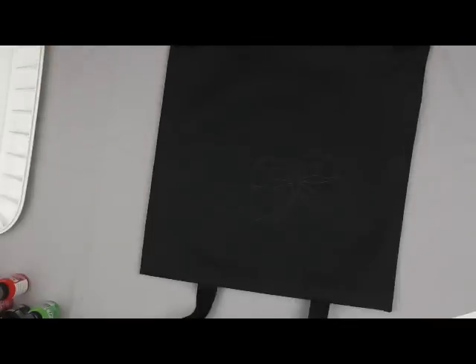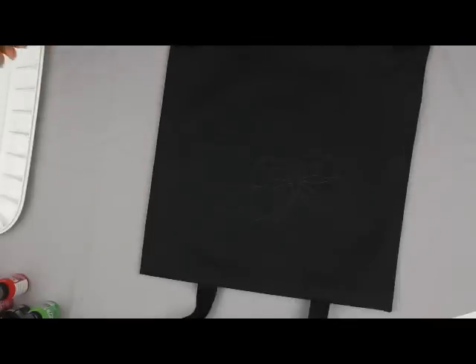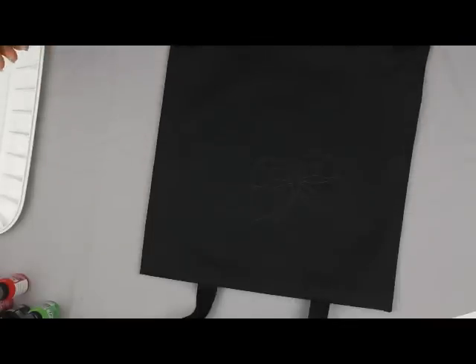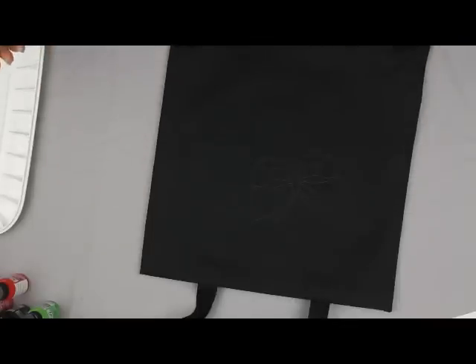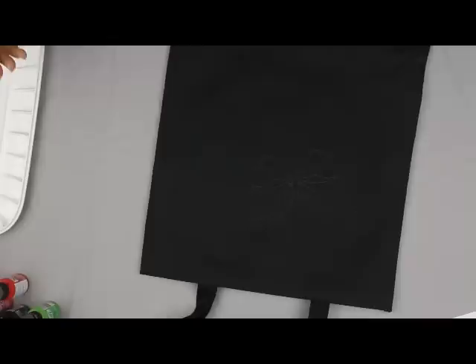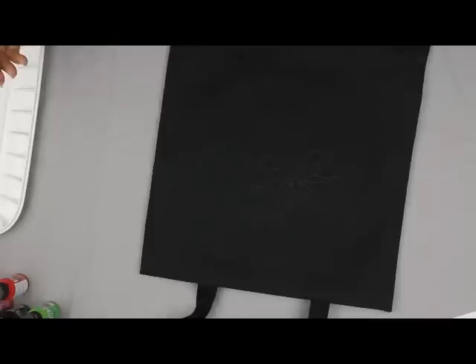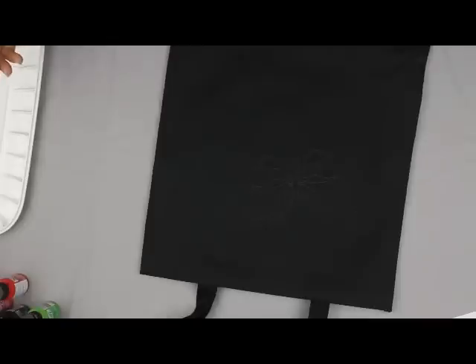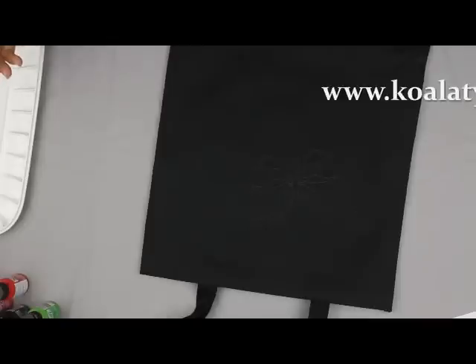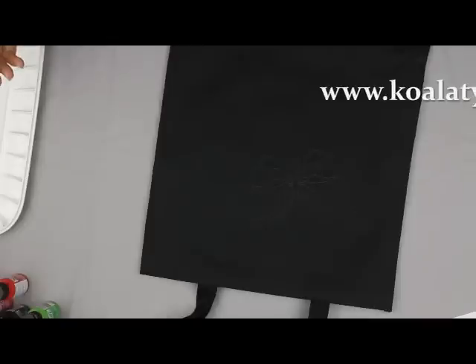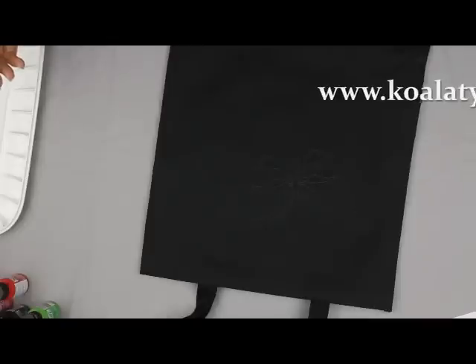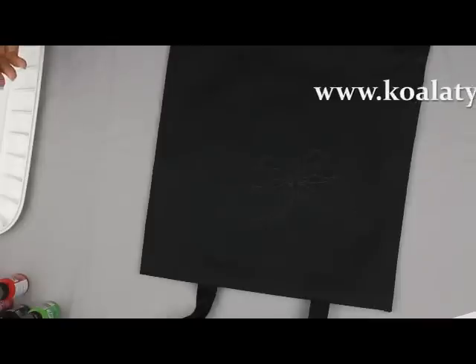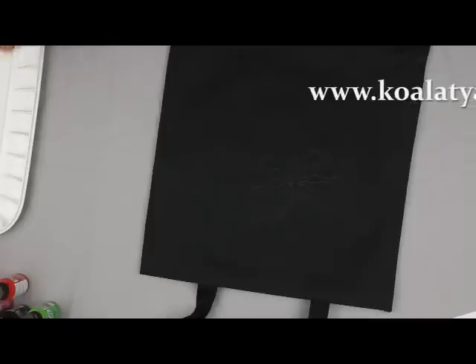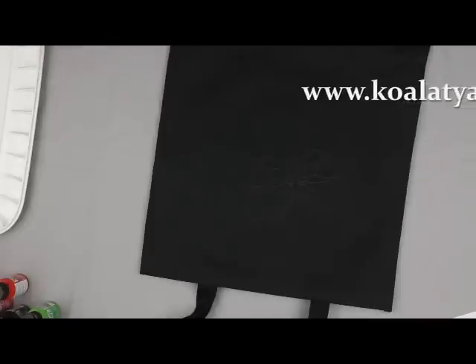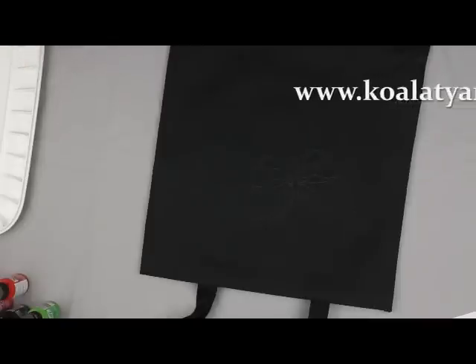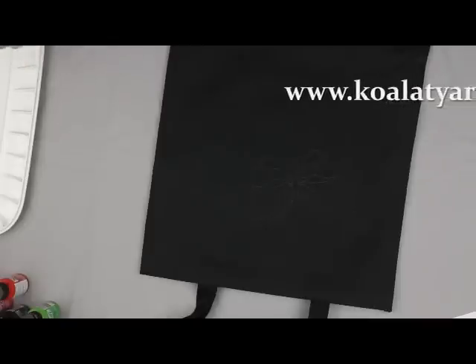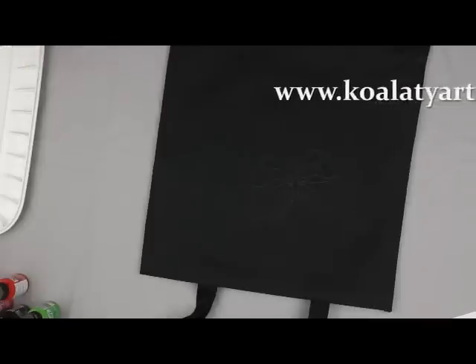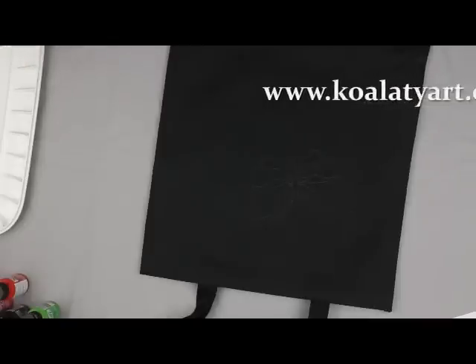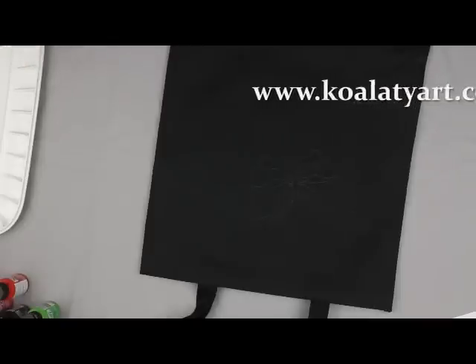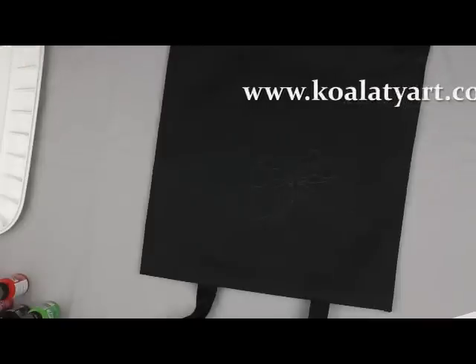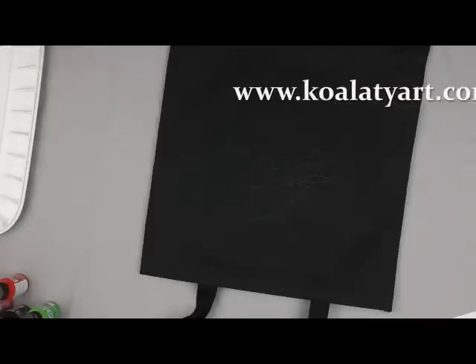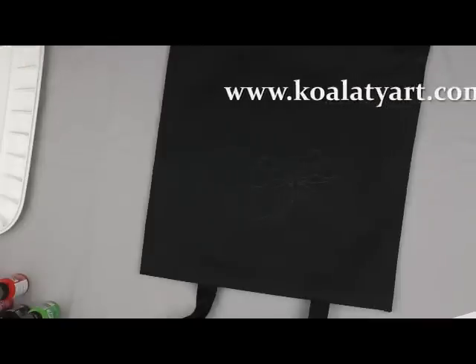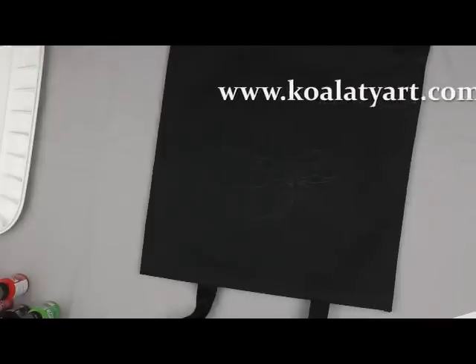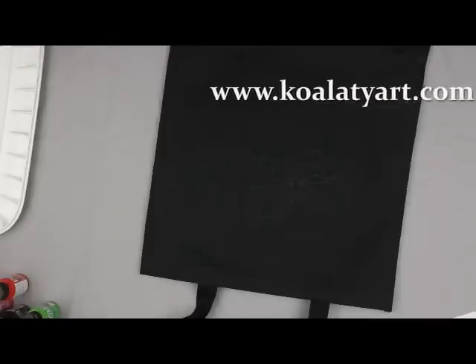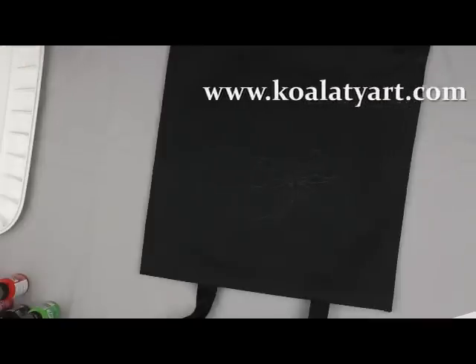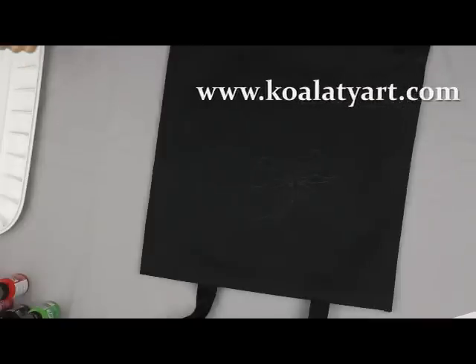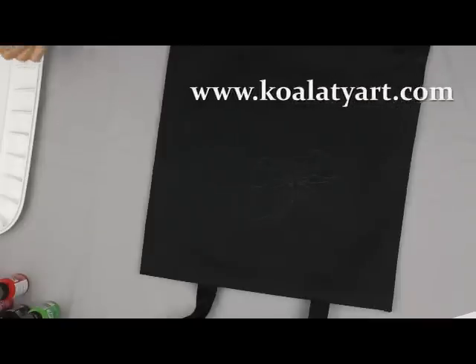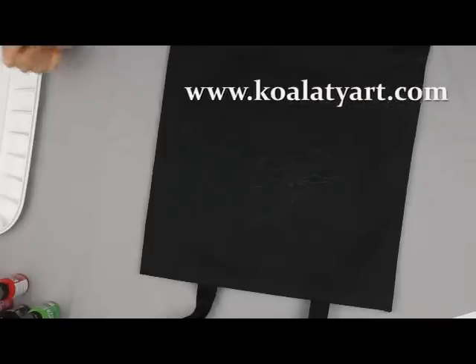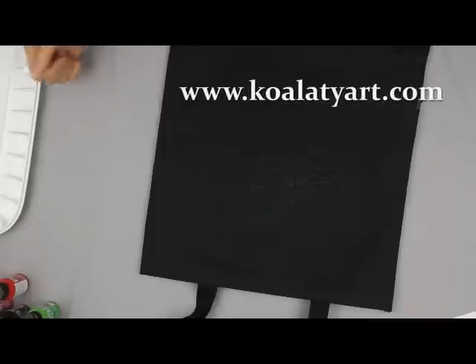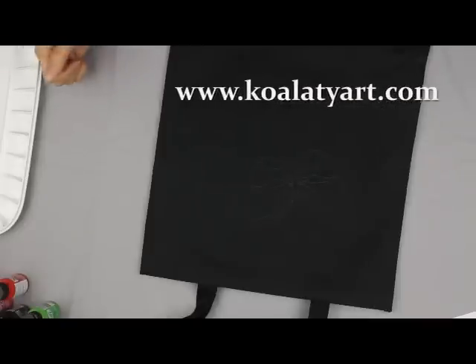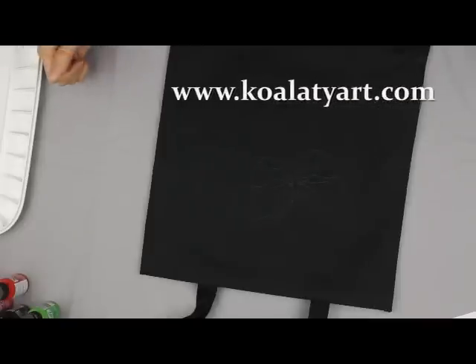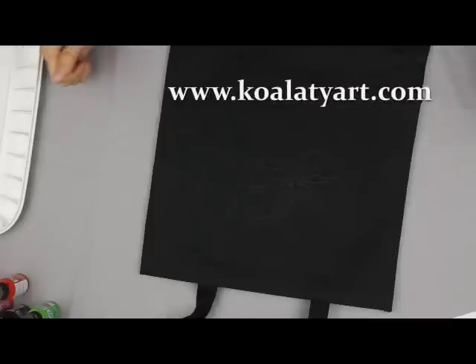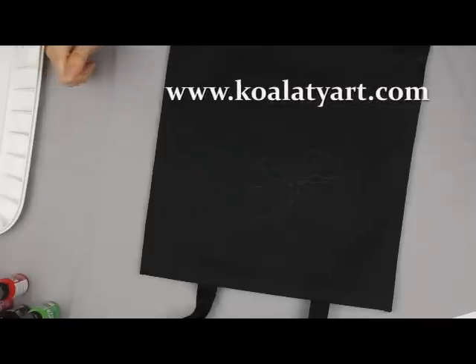If you have any questions, you can find me at qualityart.com. Thank you!